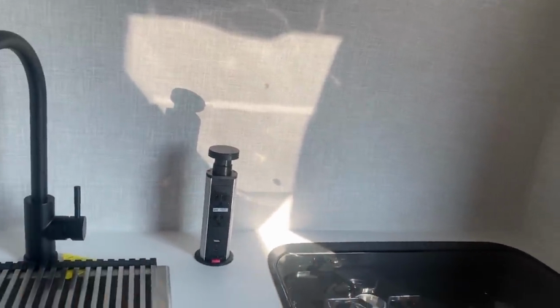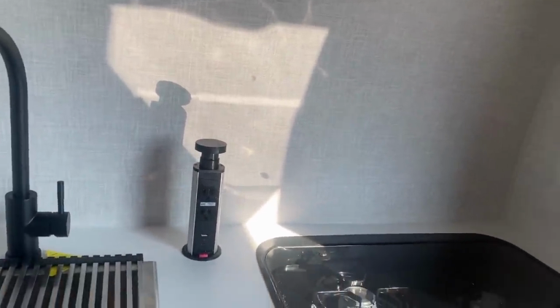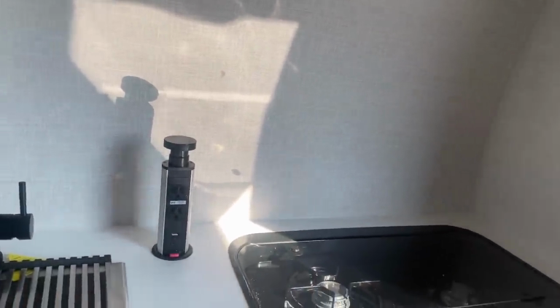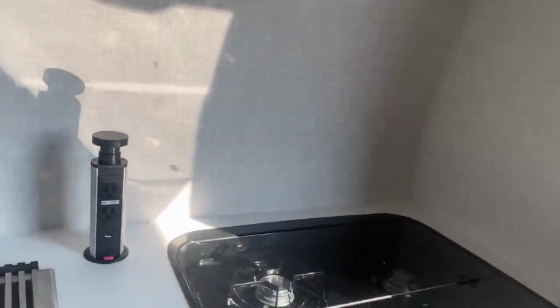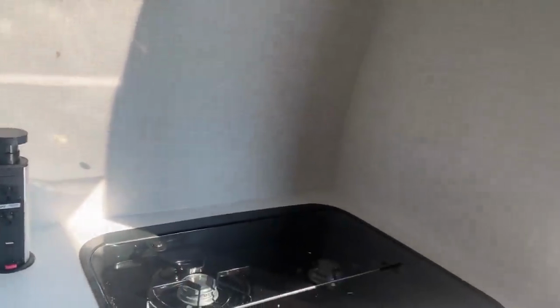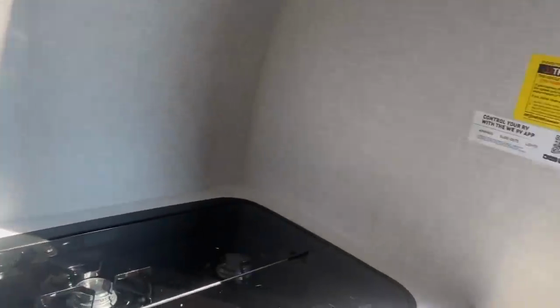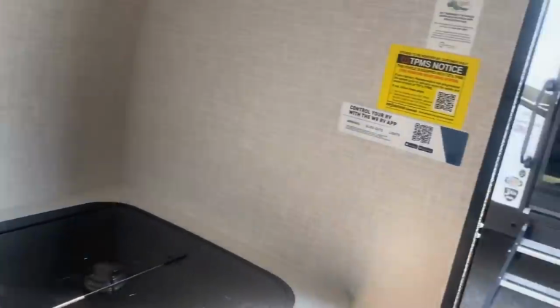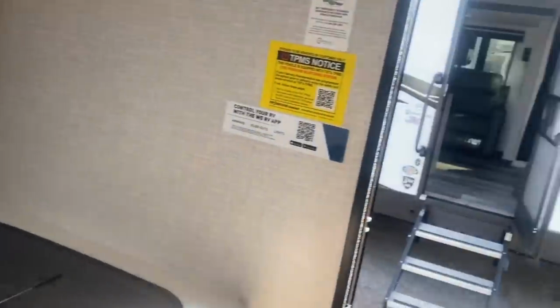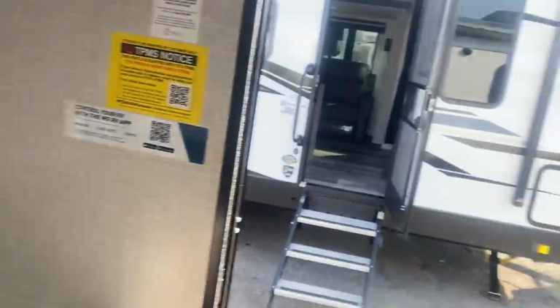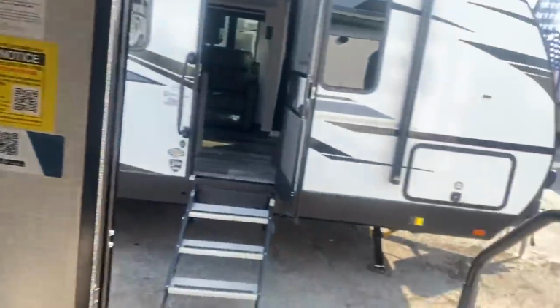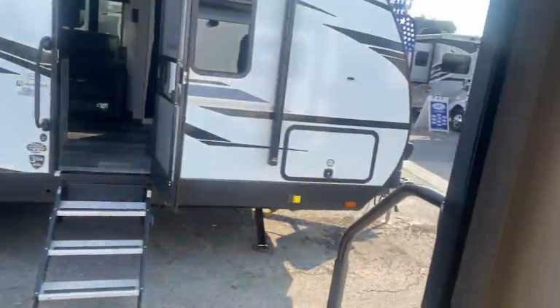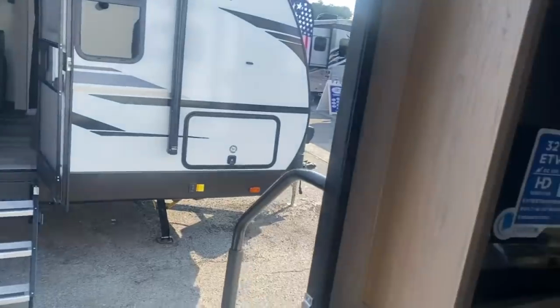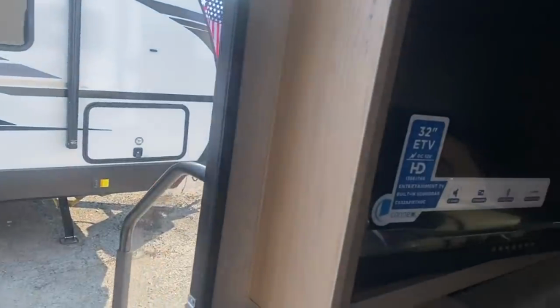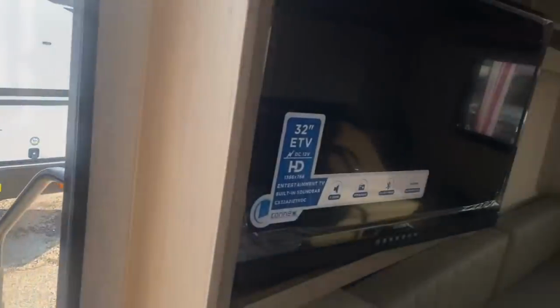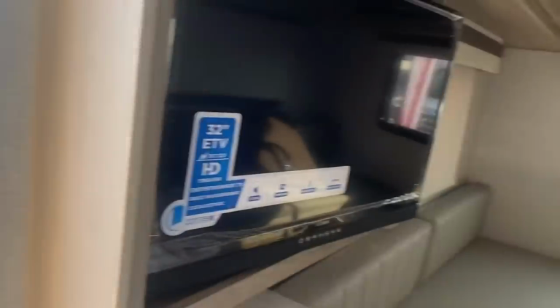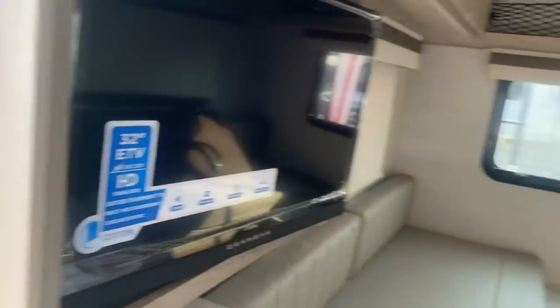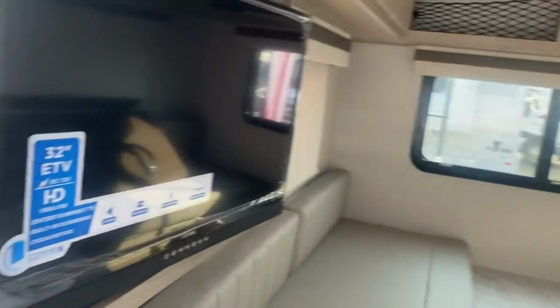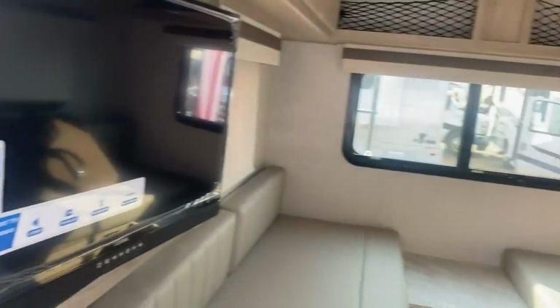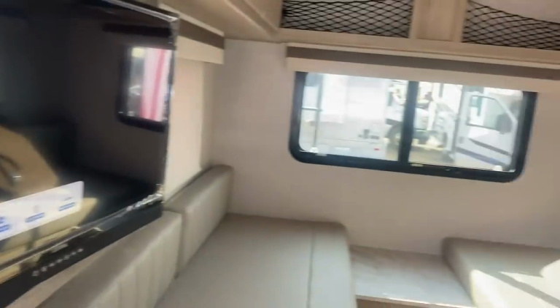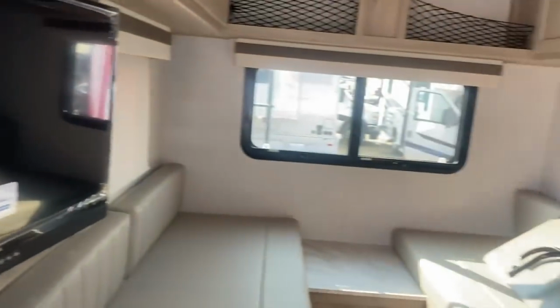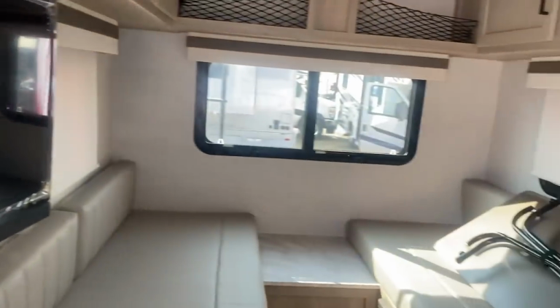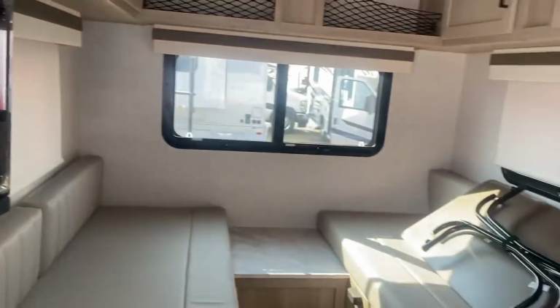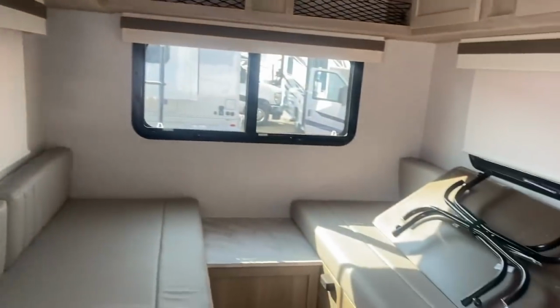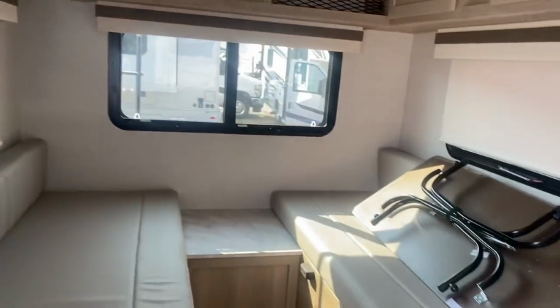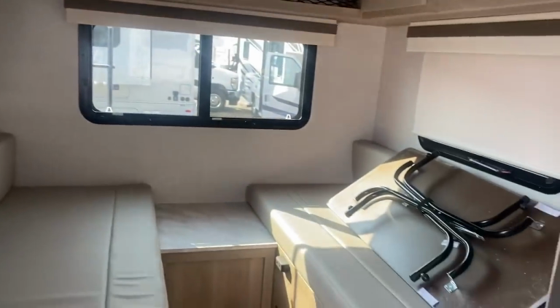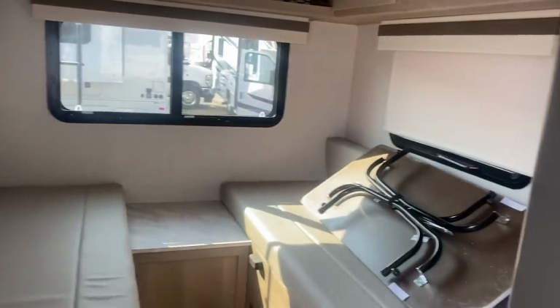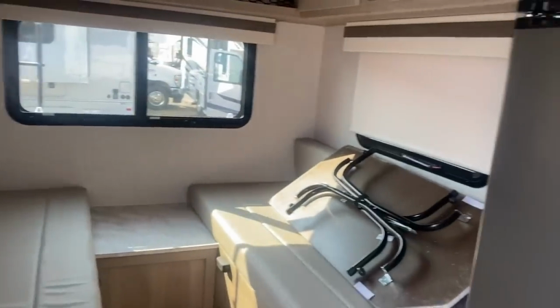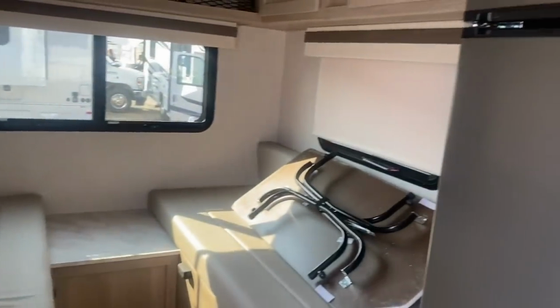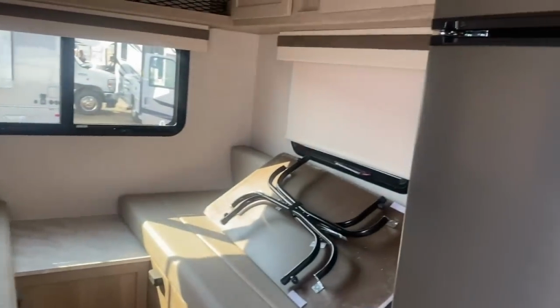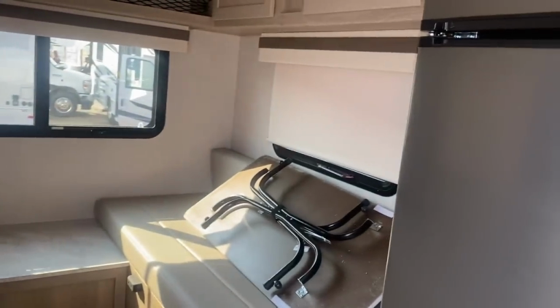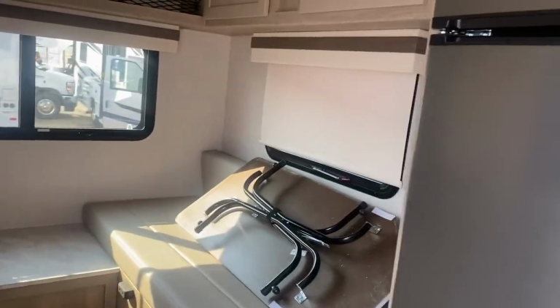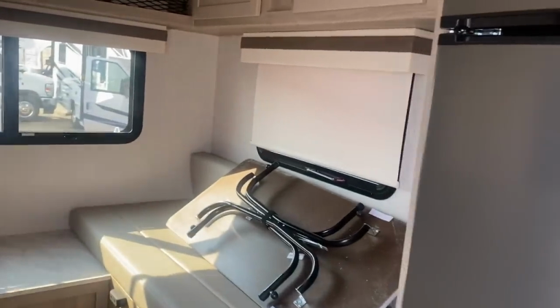No prep space, and cooking is important to me. This doesn't have any prep space.